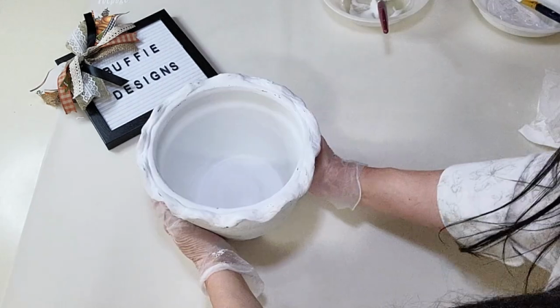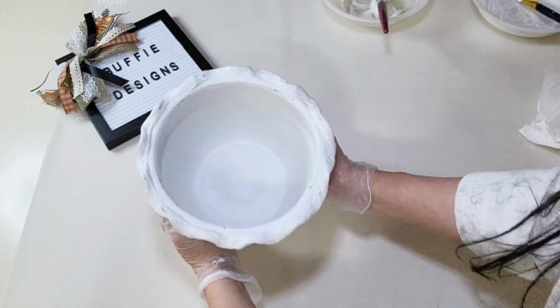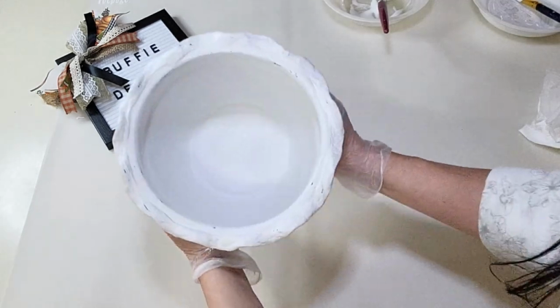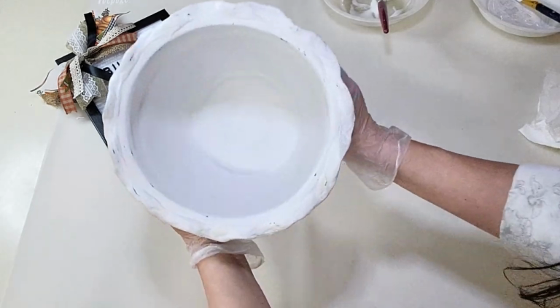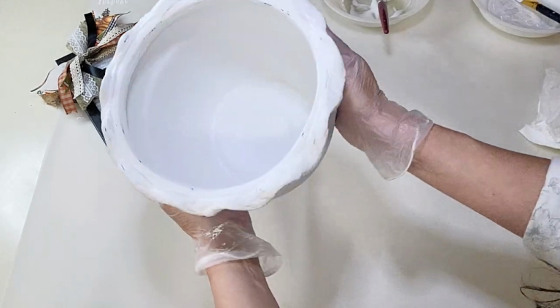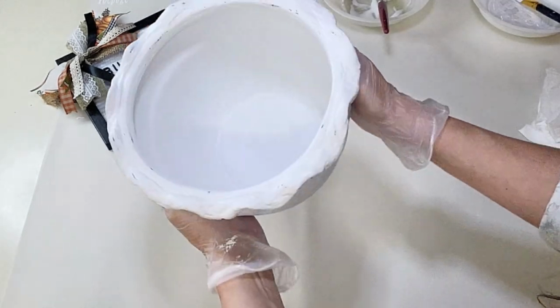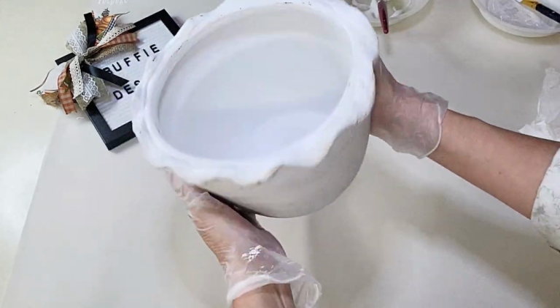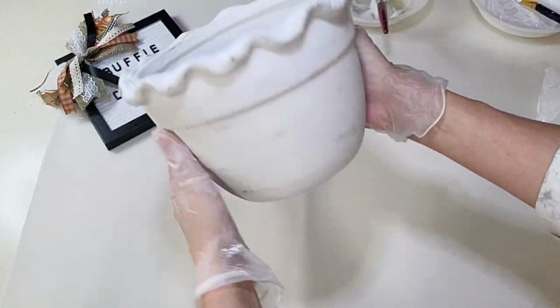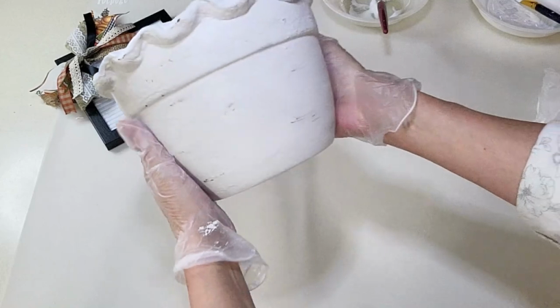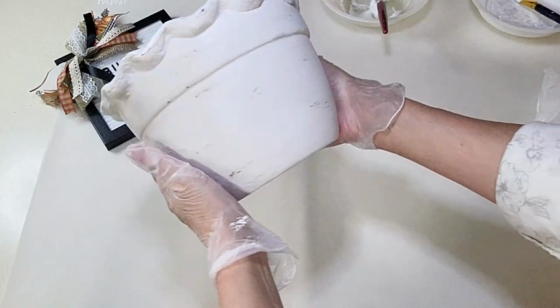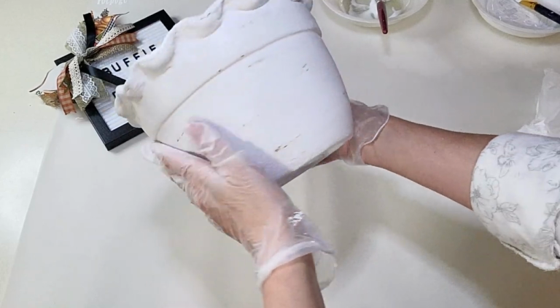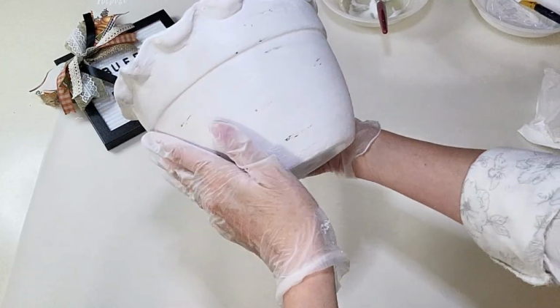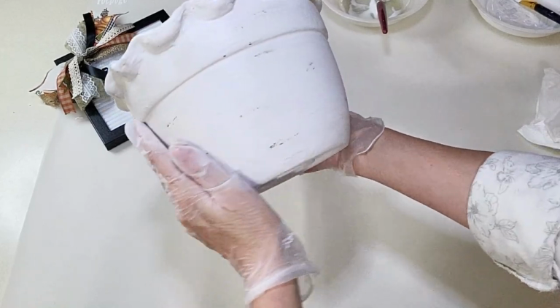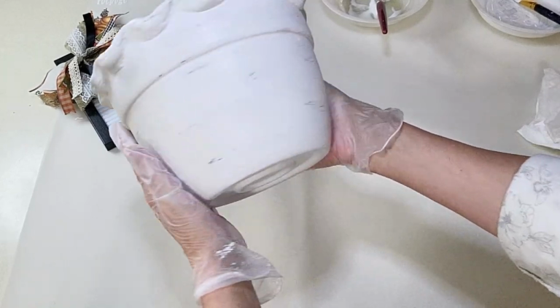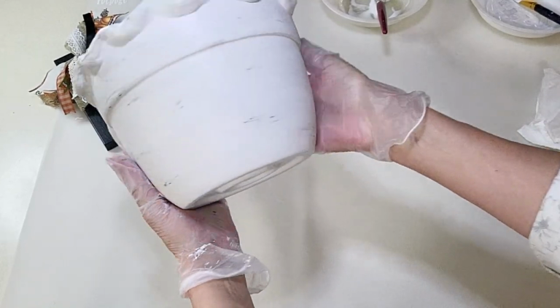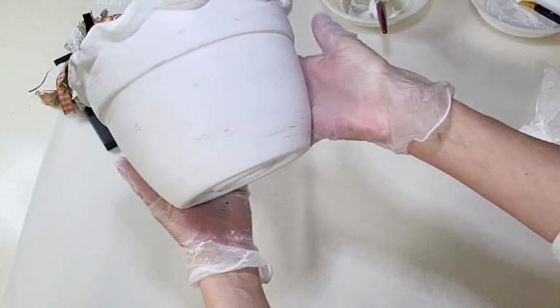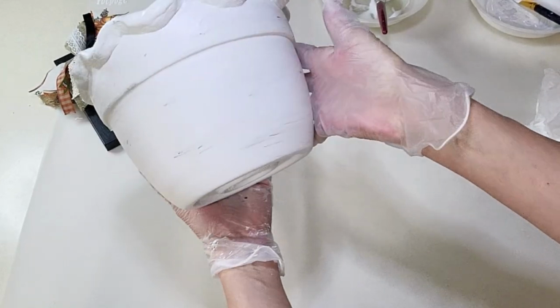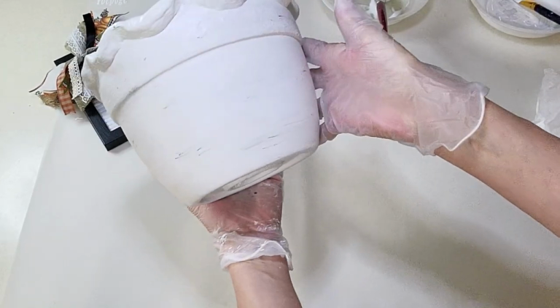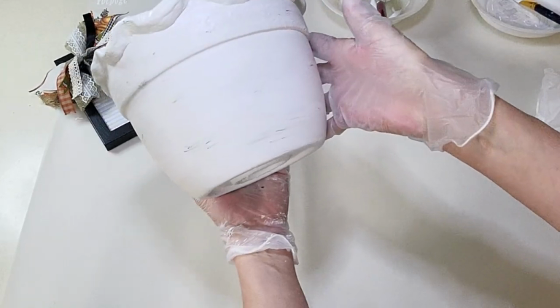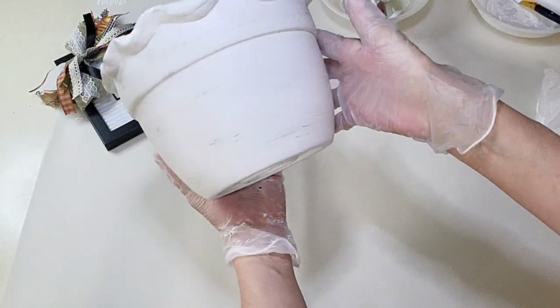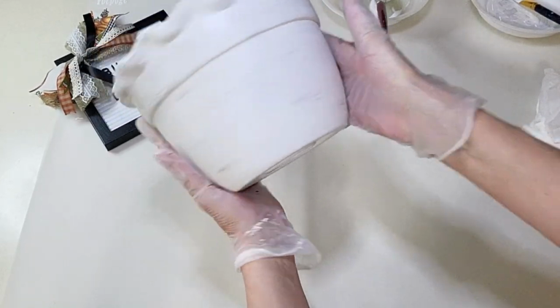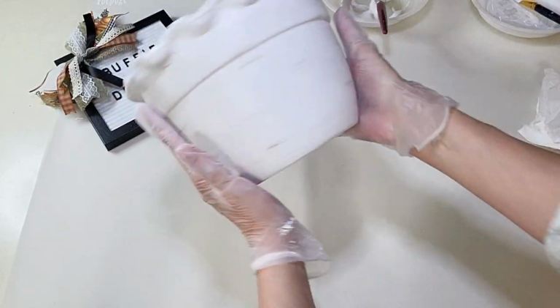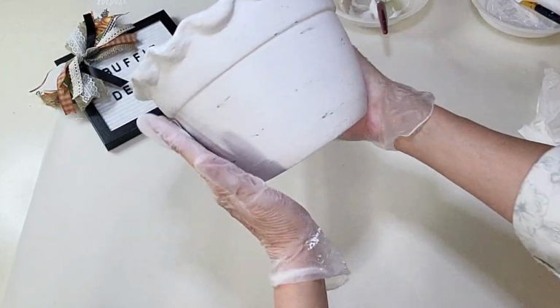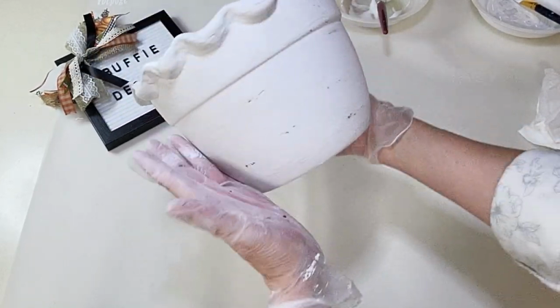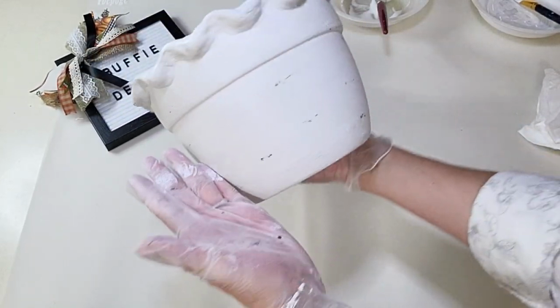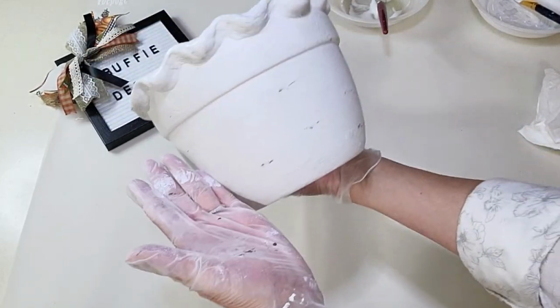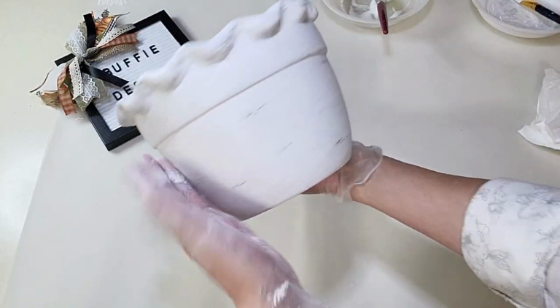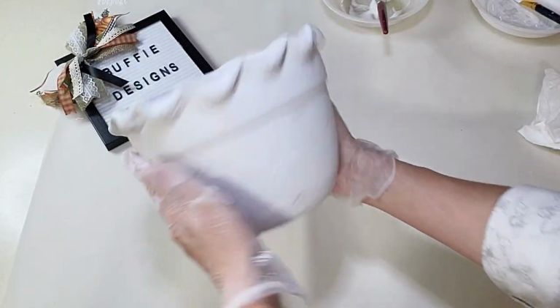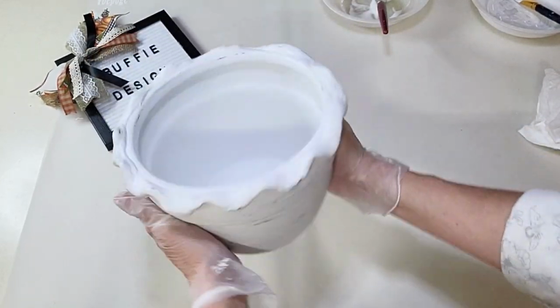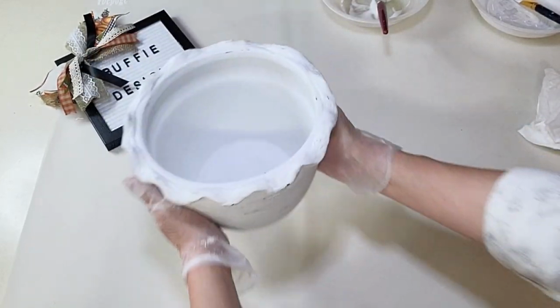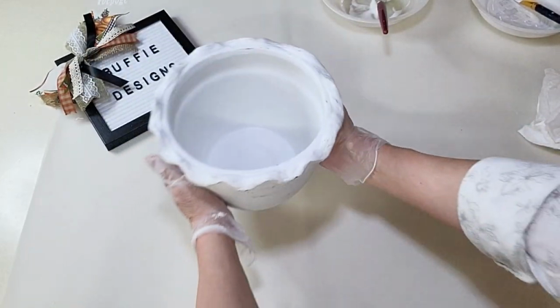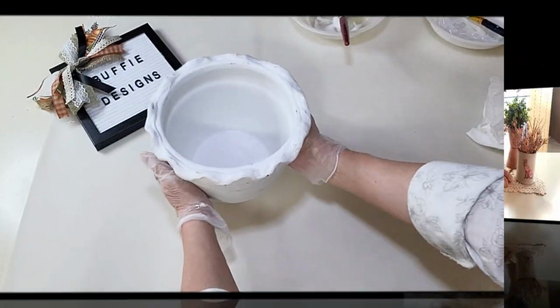Look how good it looks — I'm so proud of this piece. I am in love with it, I hope you like it!